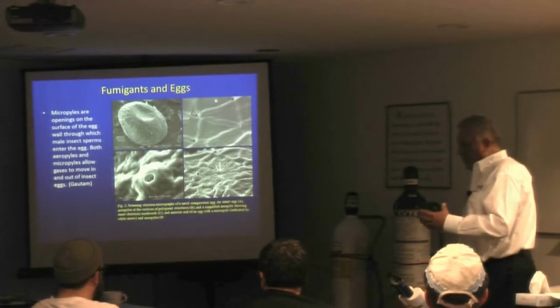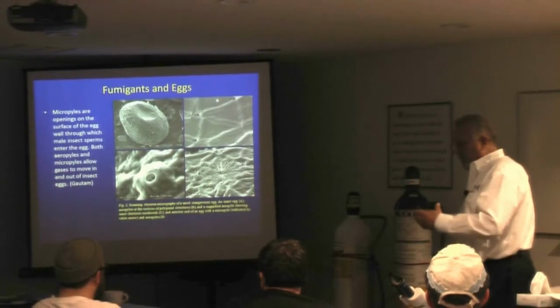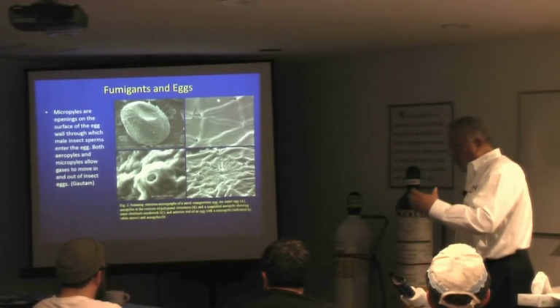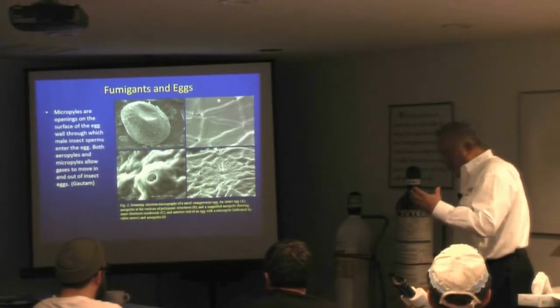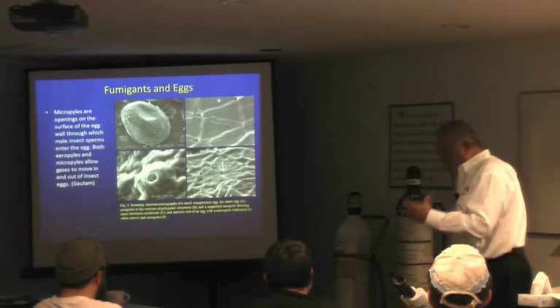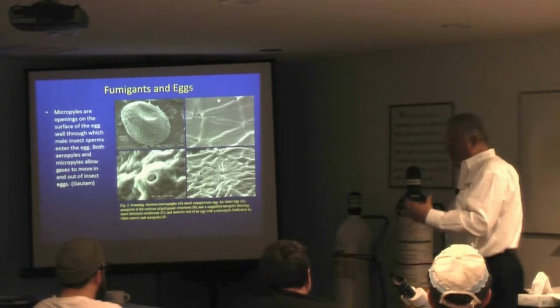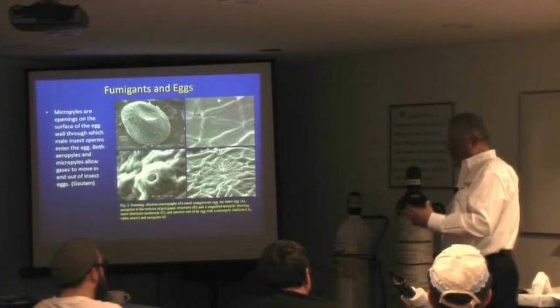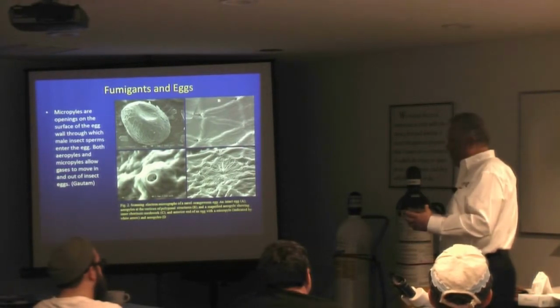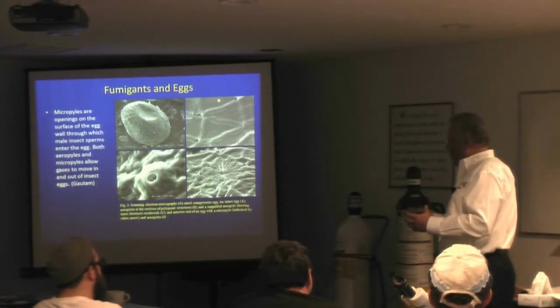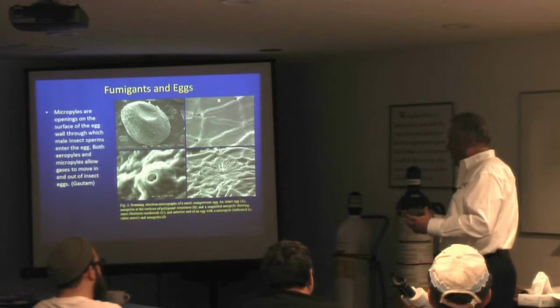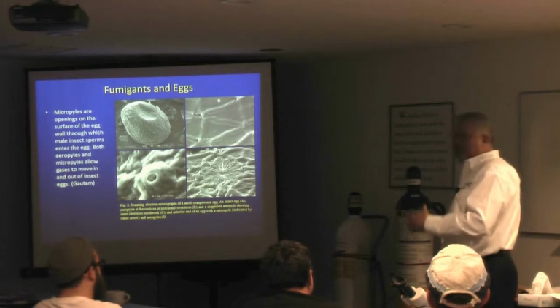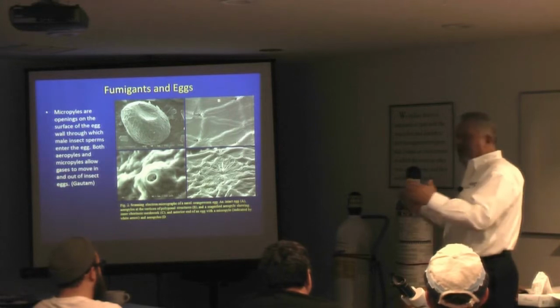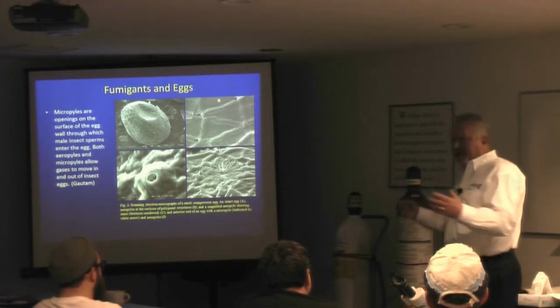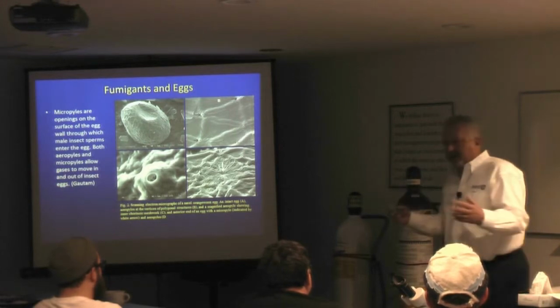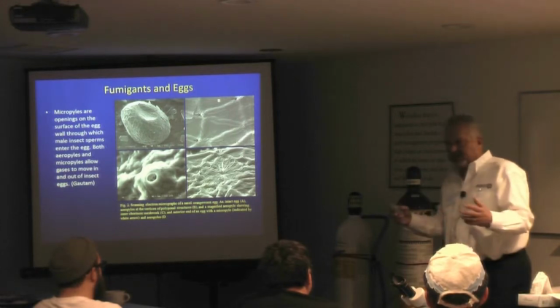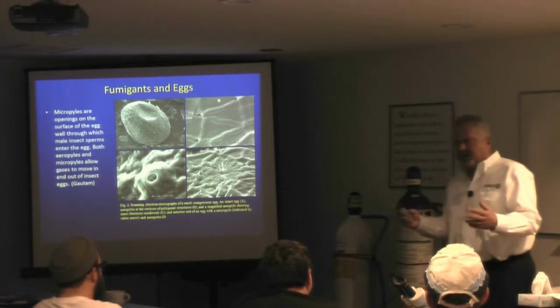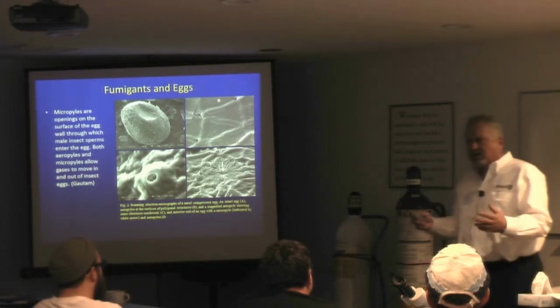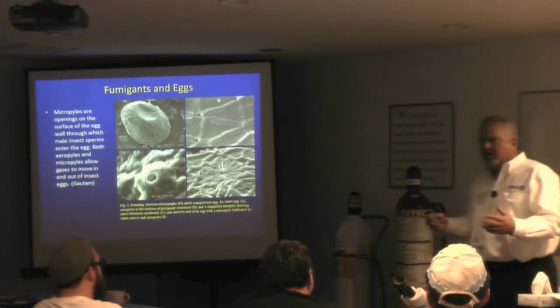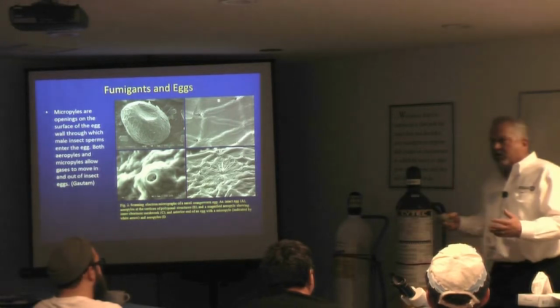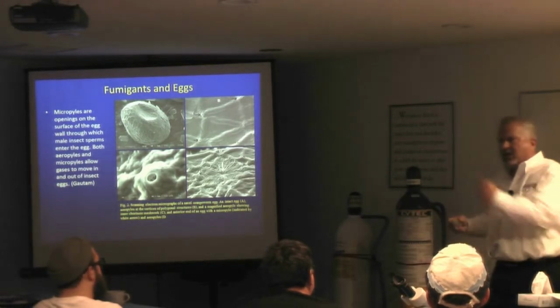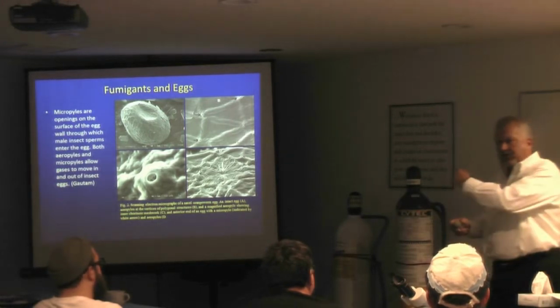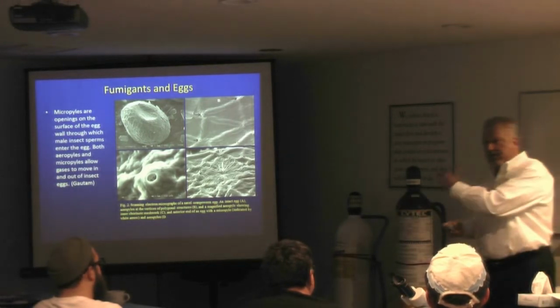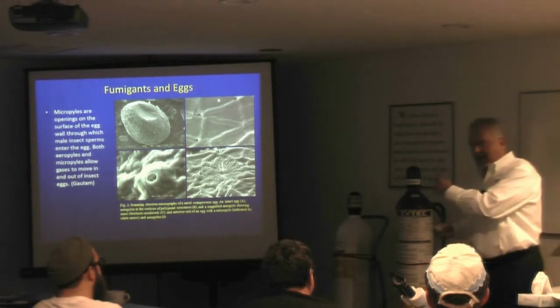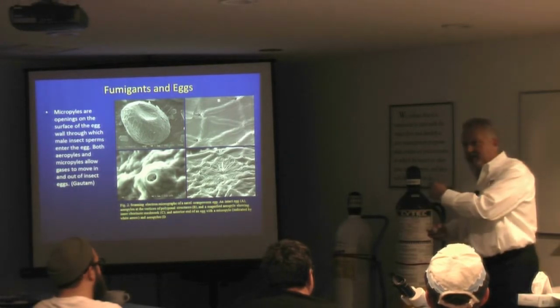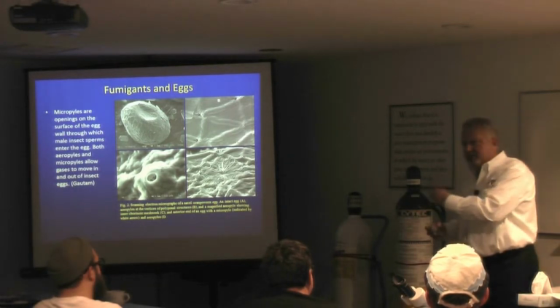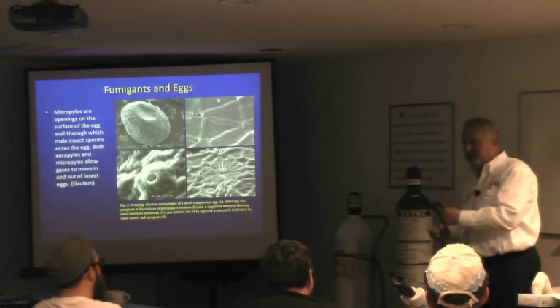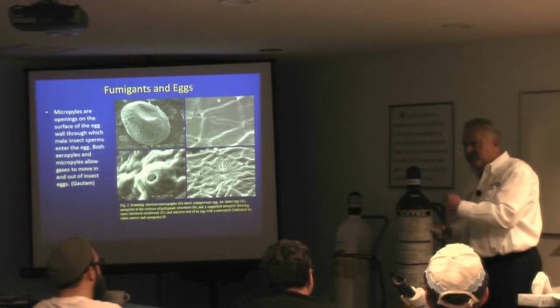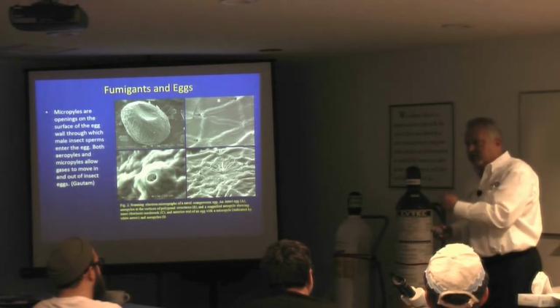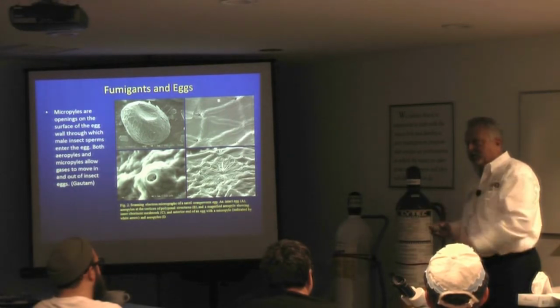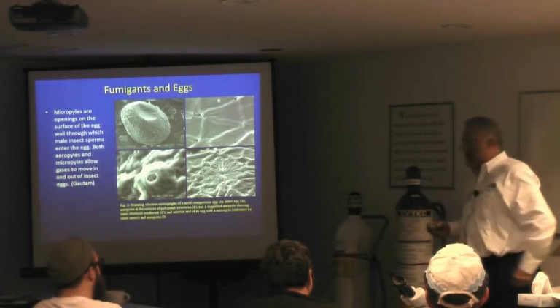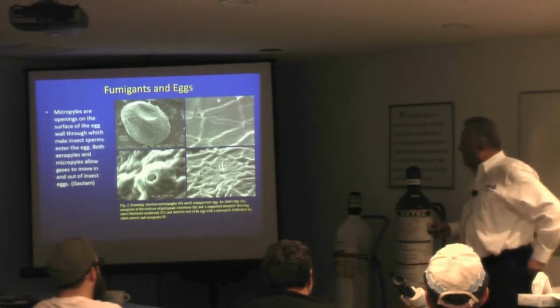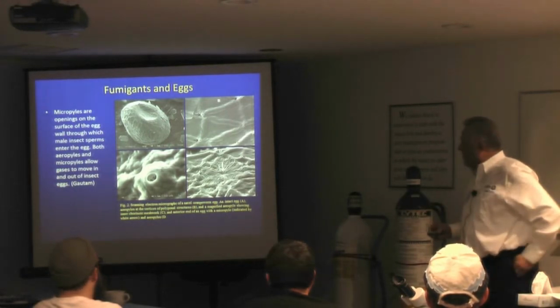If you want 100% kill — or let's say 99% kill — you're going to have to kill the eggs. This is what you're going to have to kill.